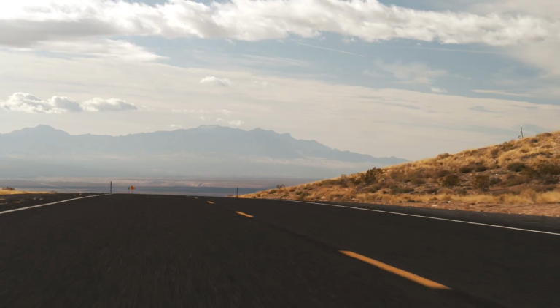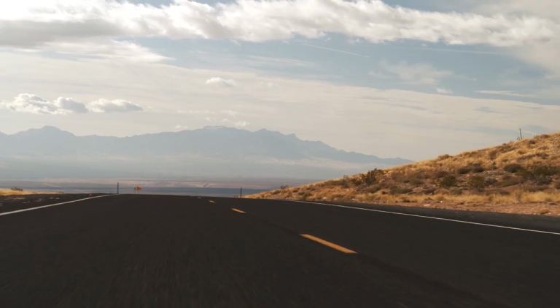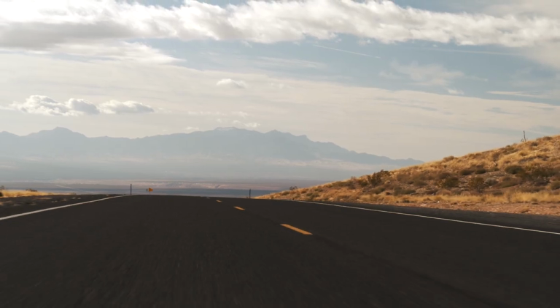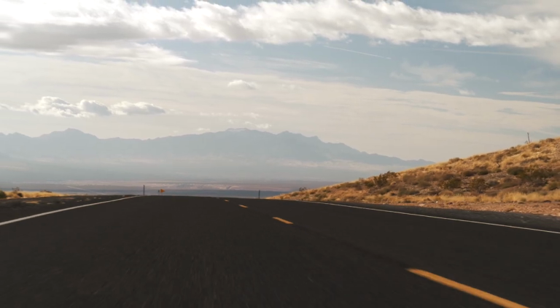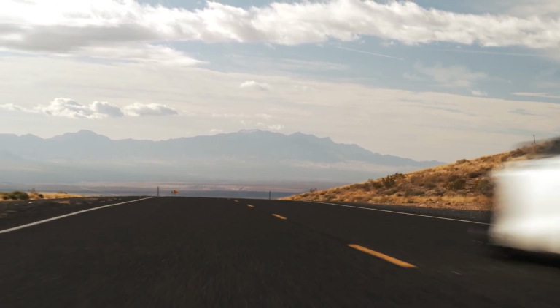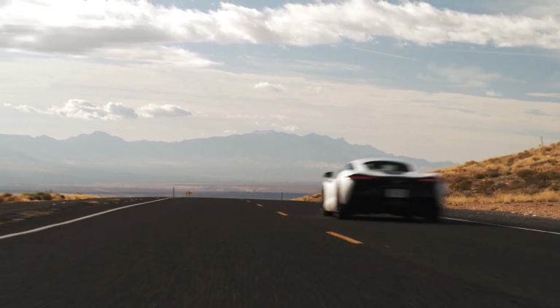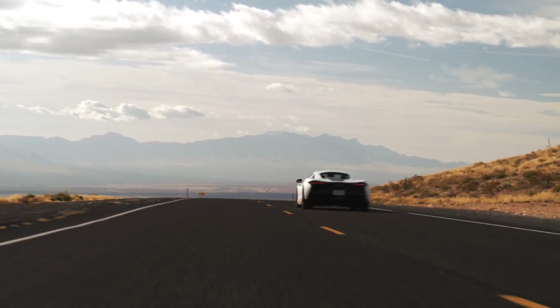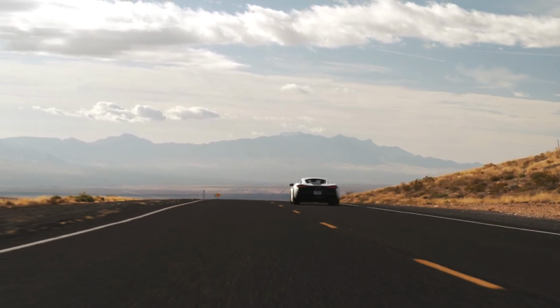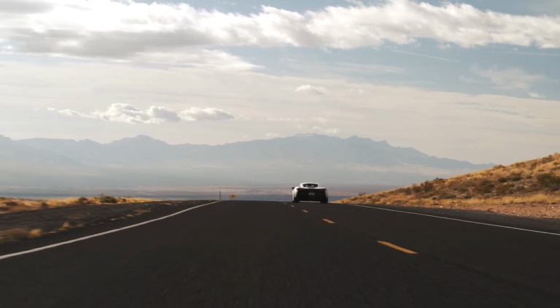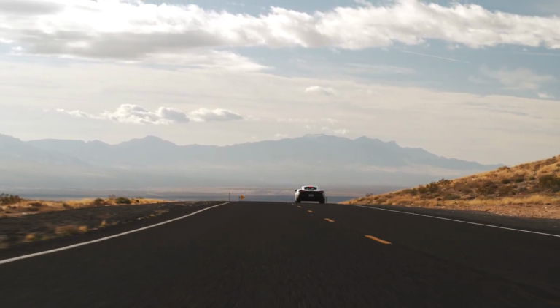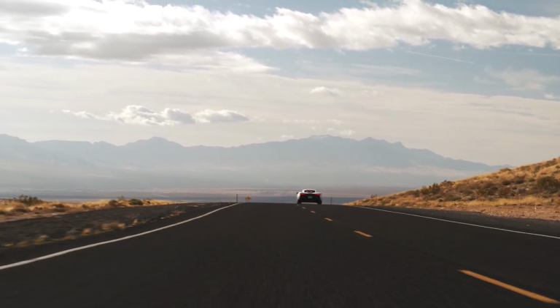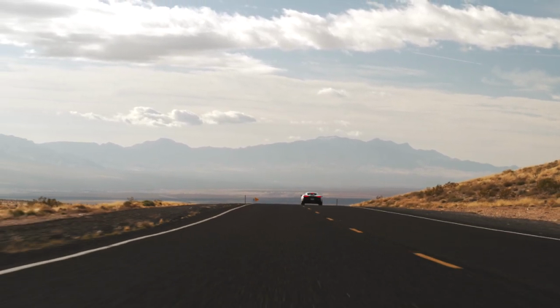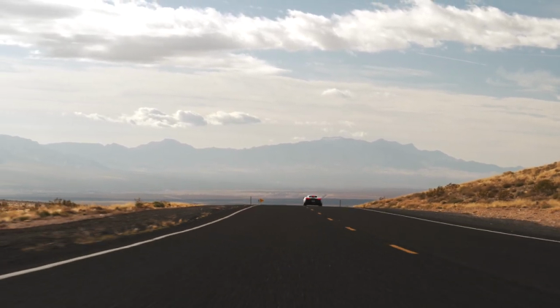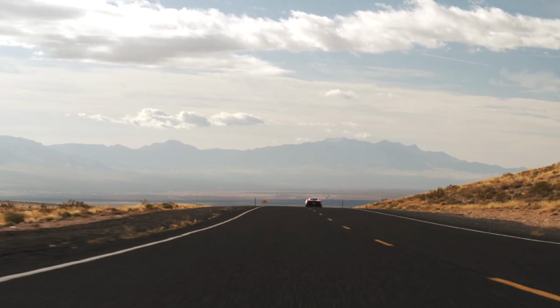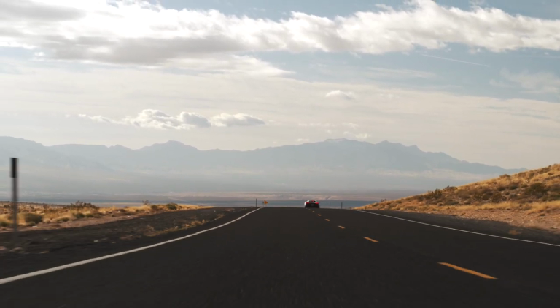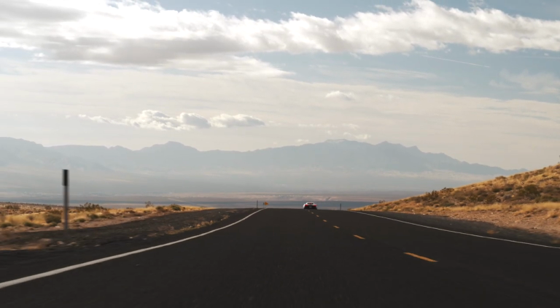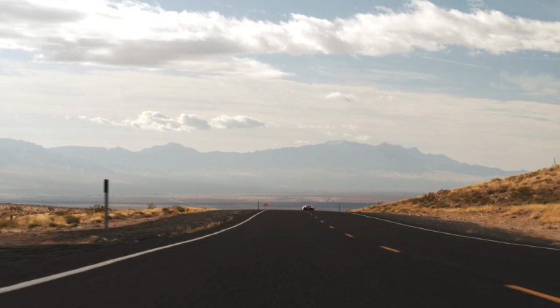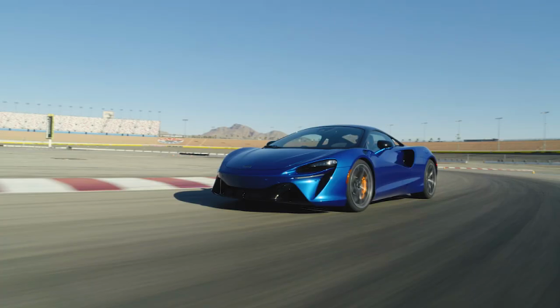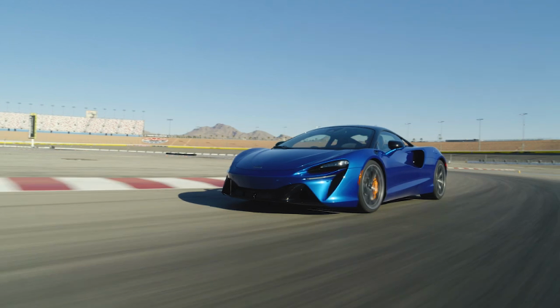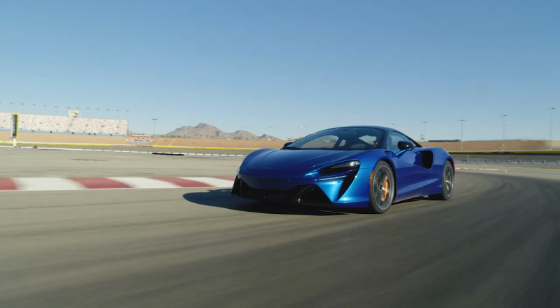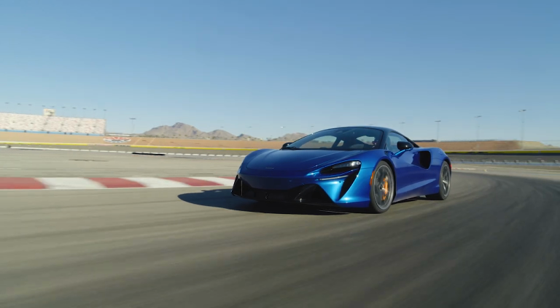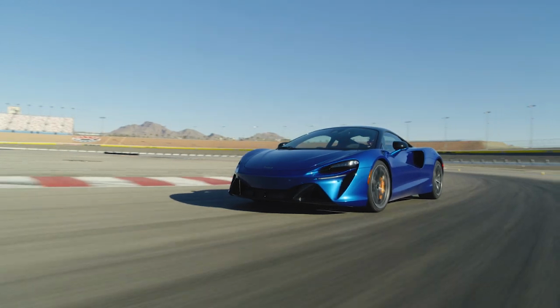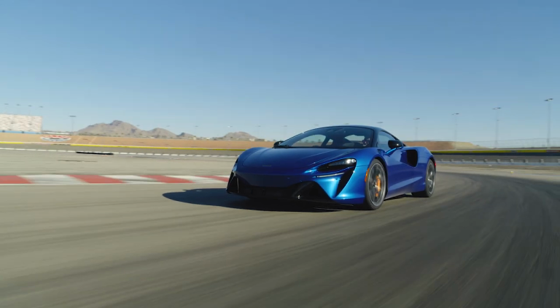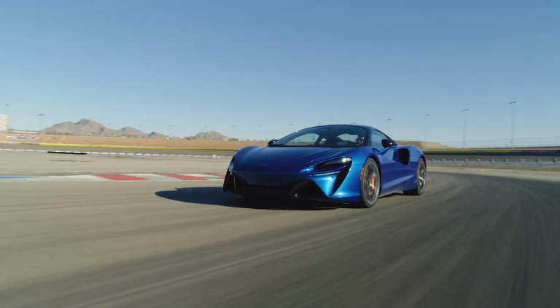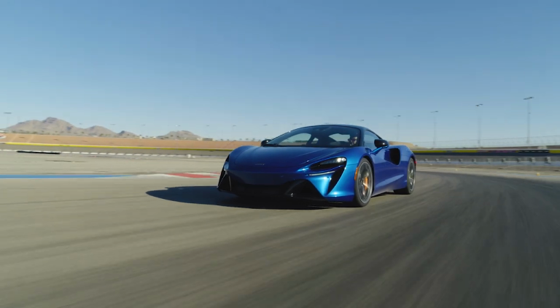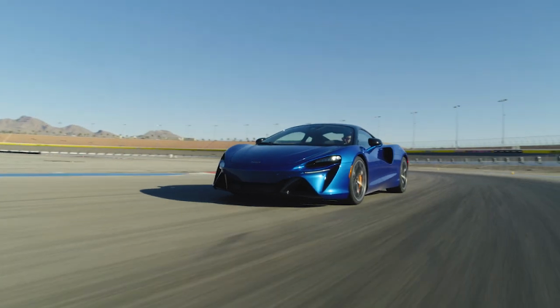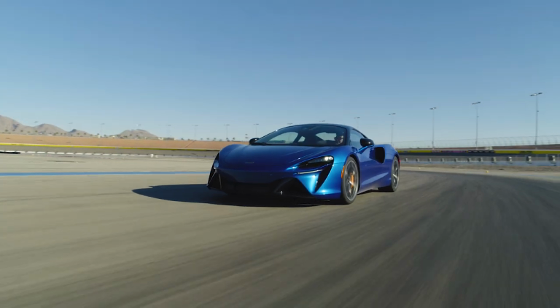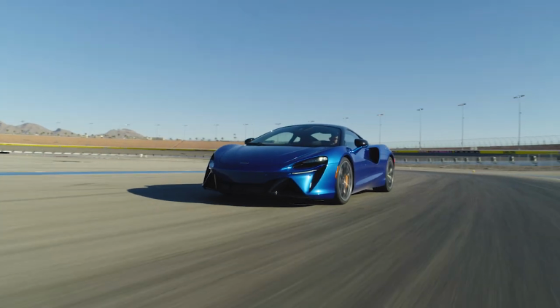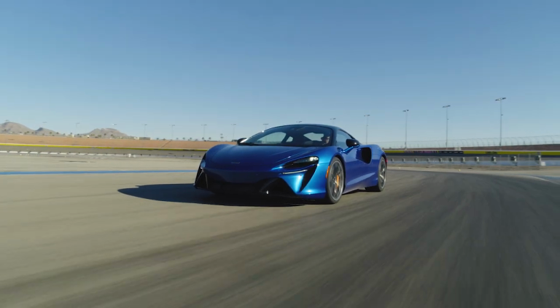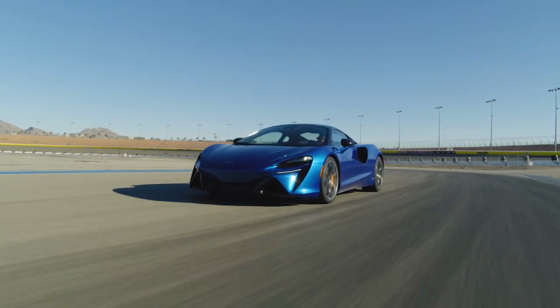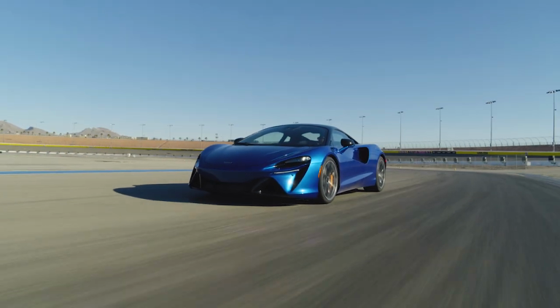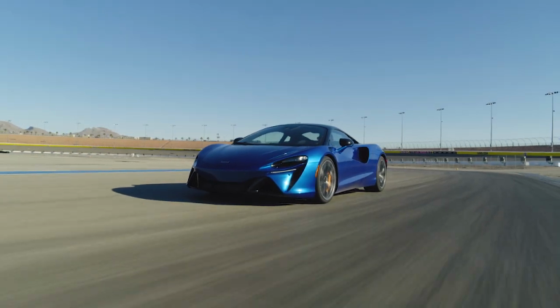To my surprise, the Artura is a genuine thrill on a public road. And as you and I are about to find out, it's pretty darn fun on a track as well.